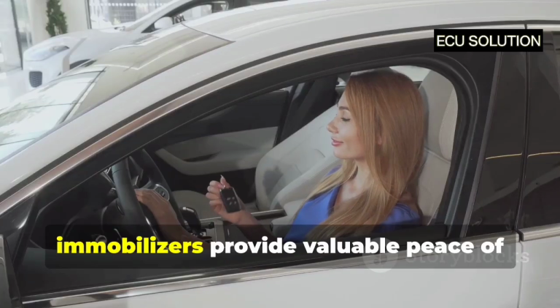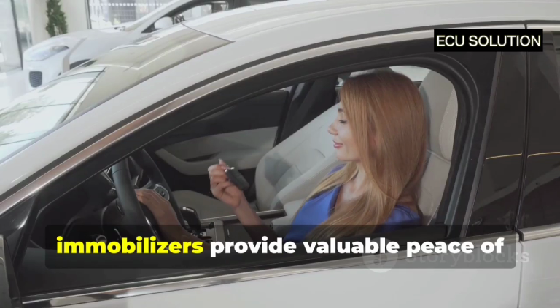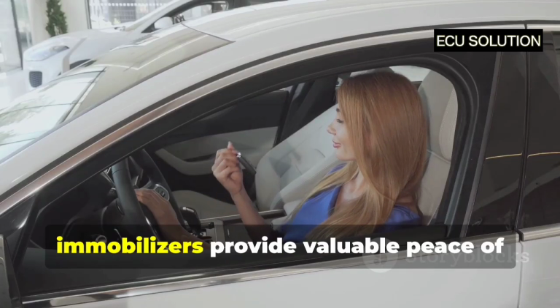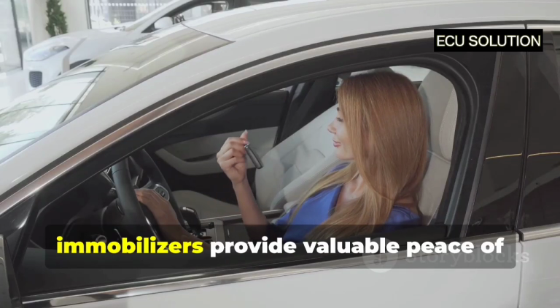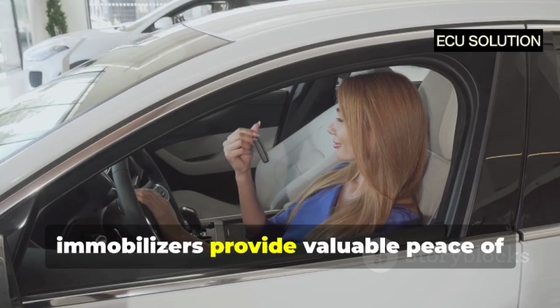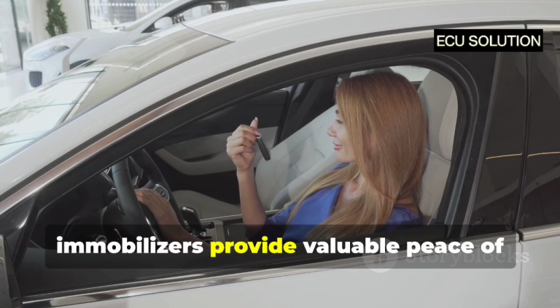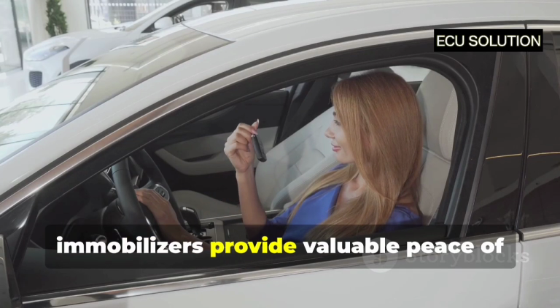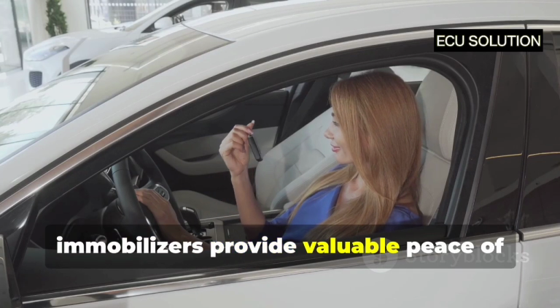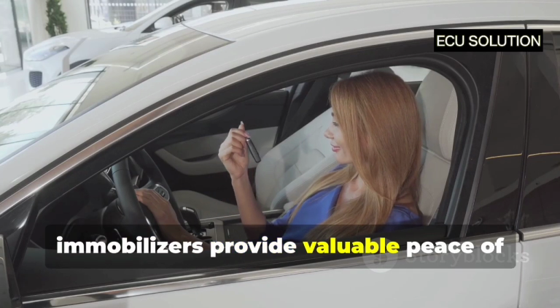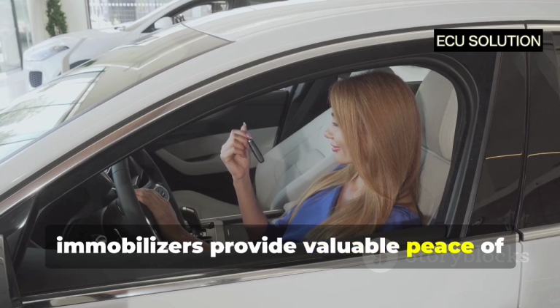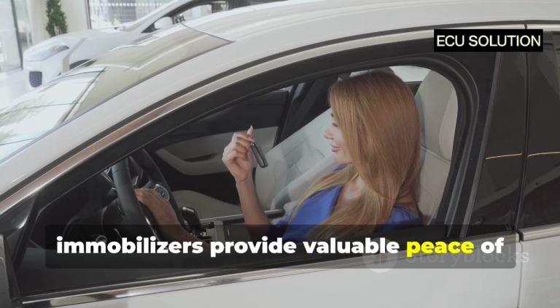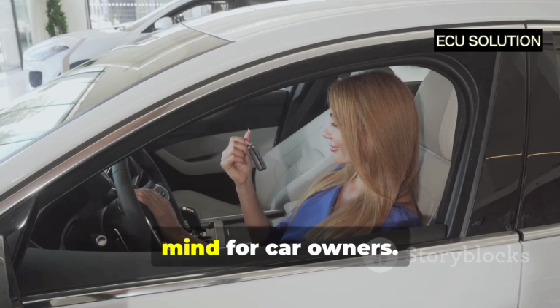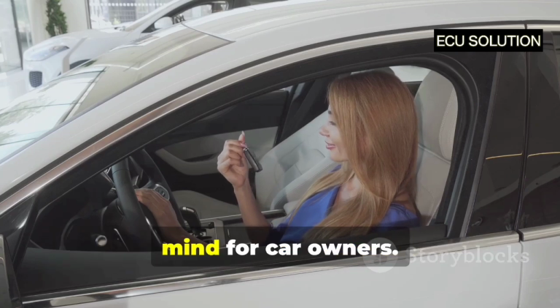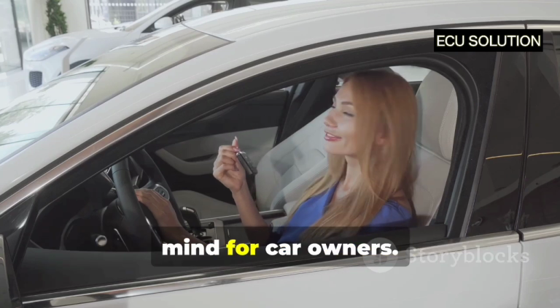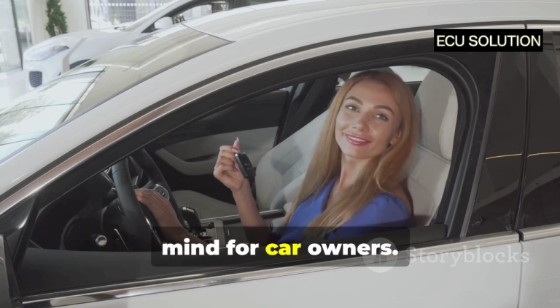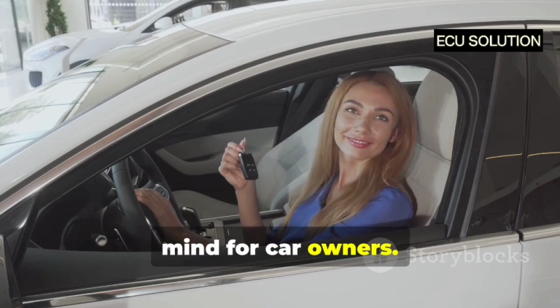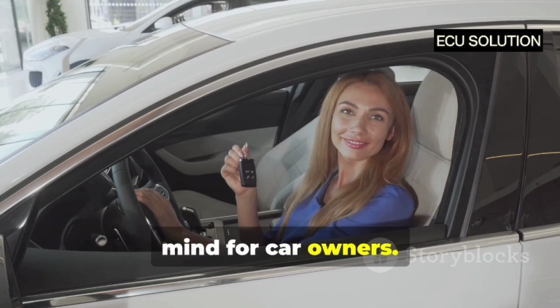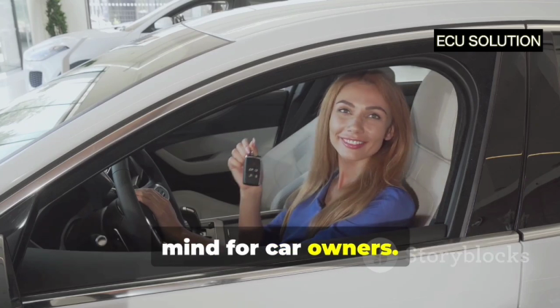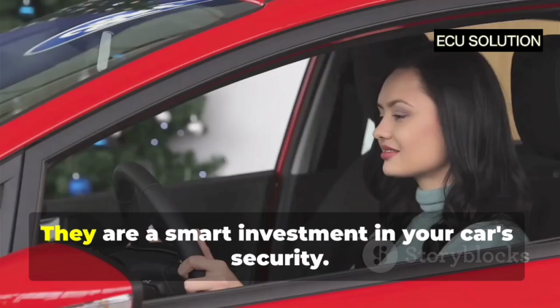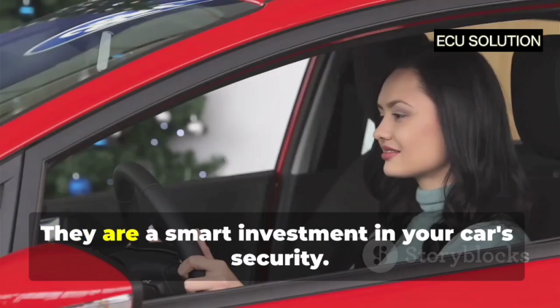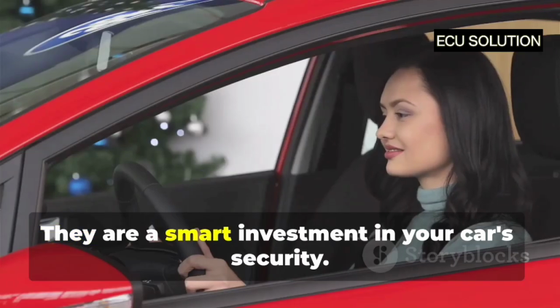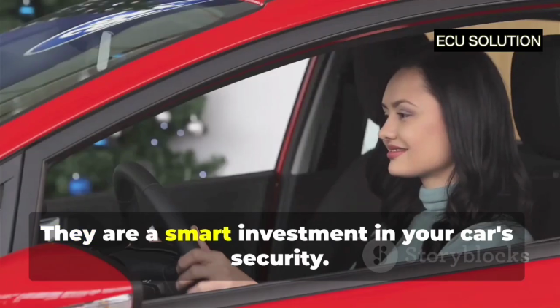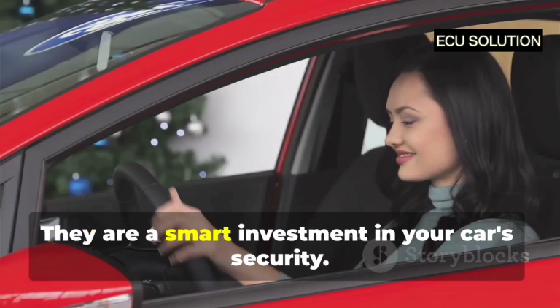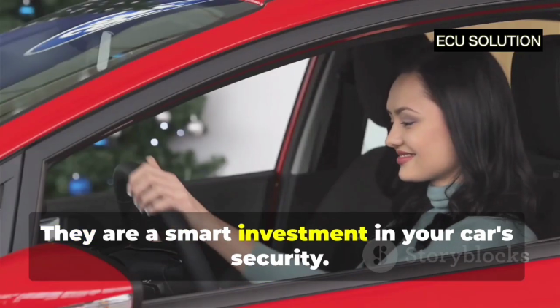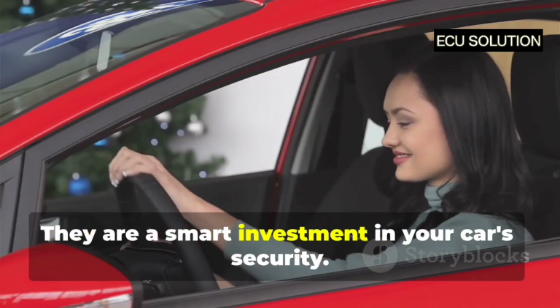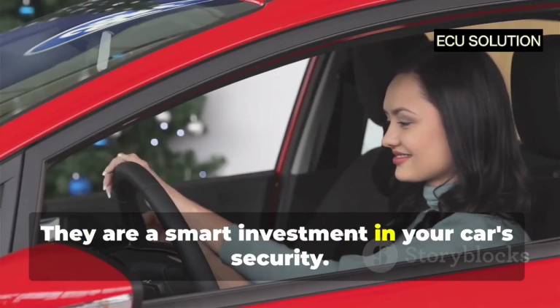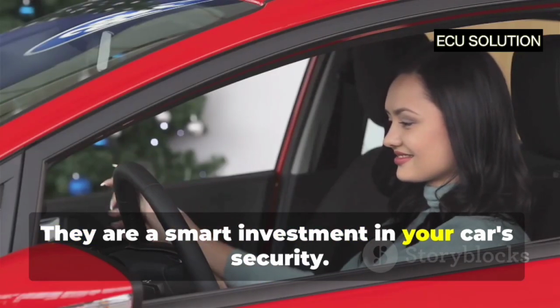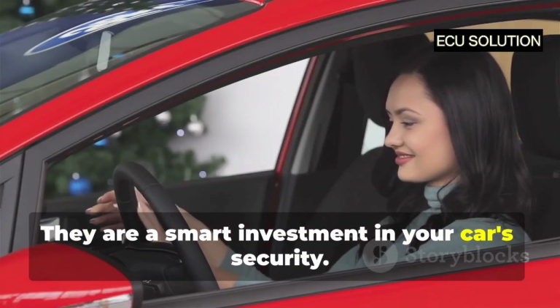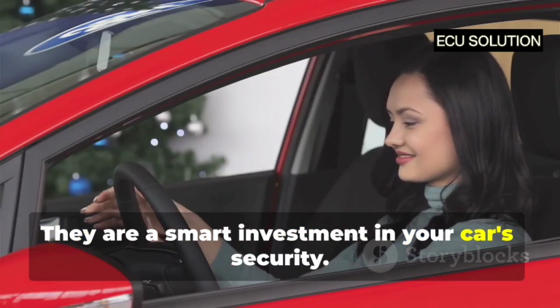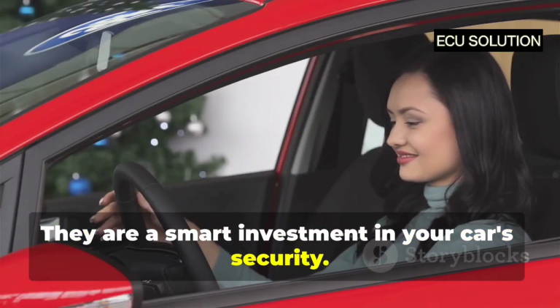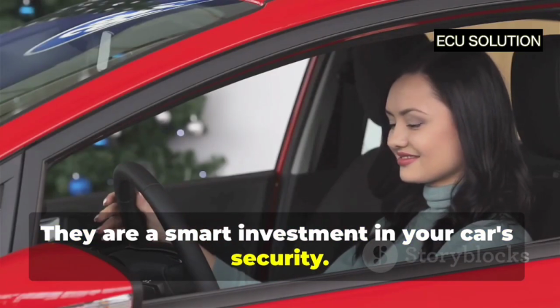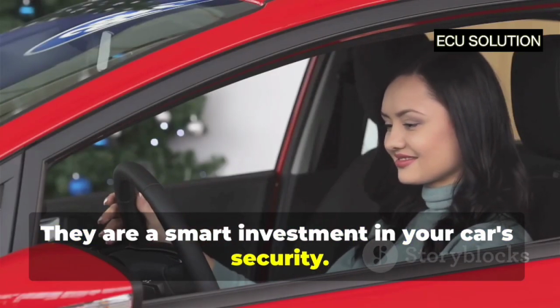Overall, immobilisers provide valuable peace of mind for car owners. They are a smart investment in your car's security.